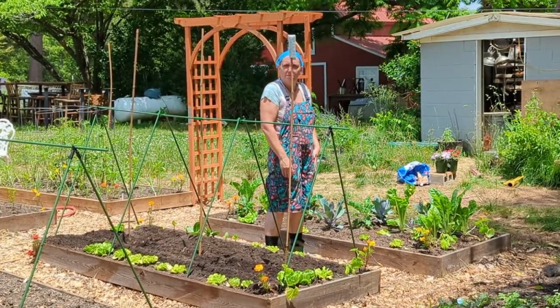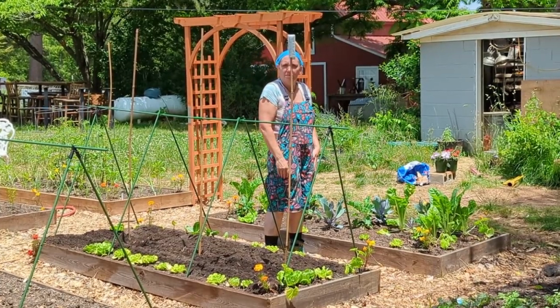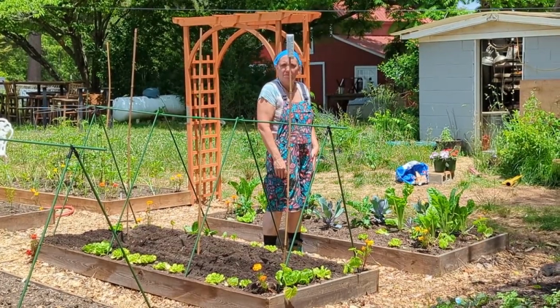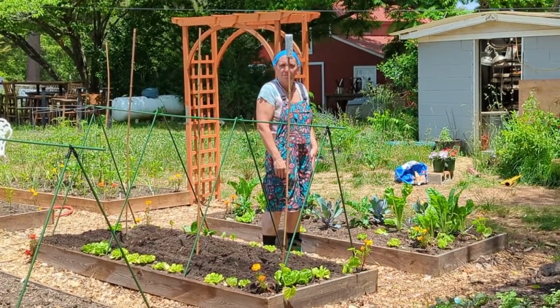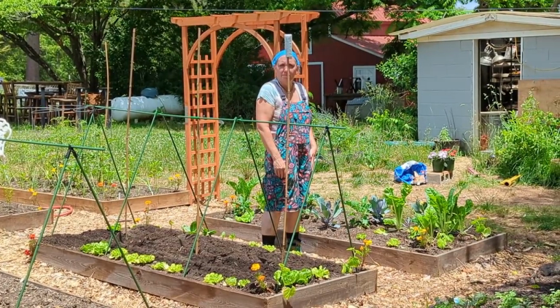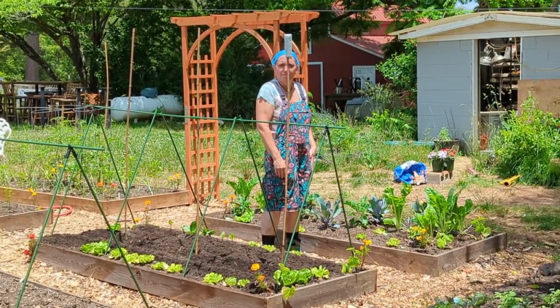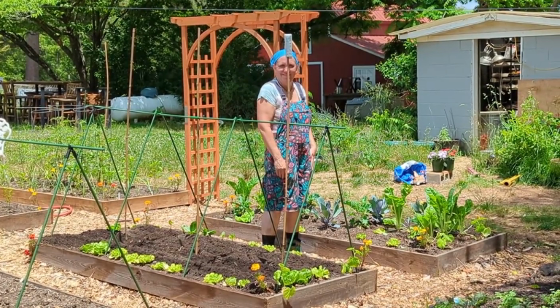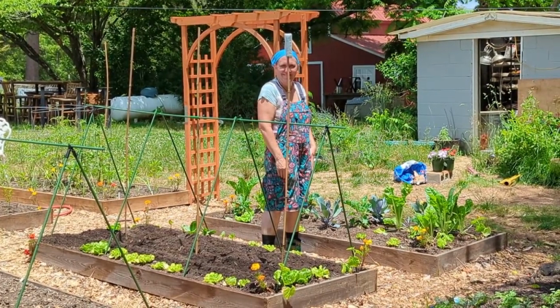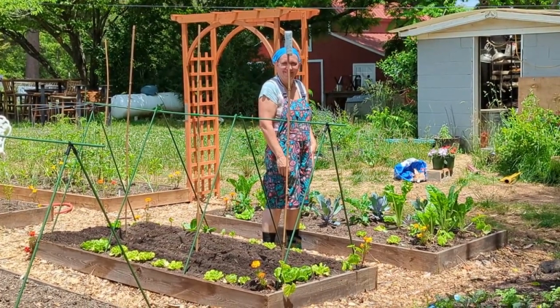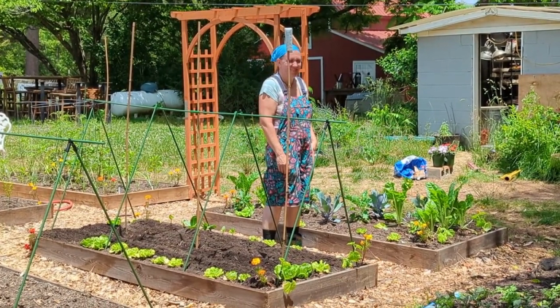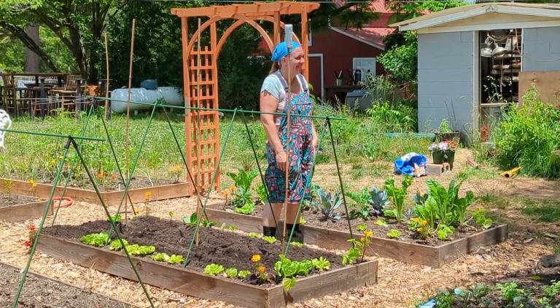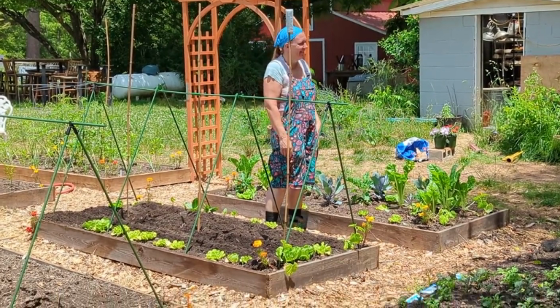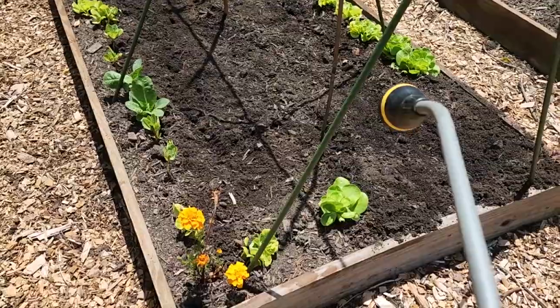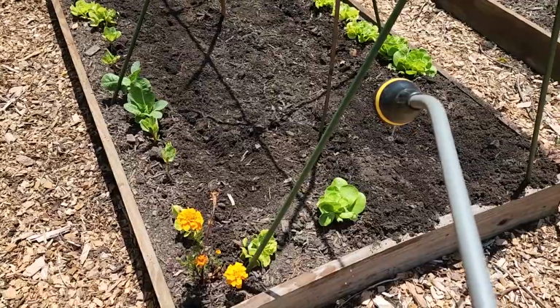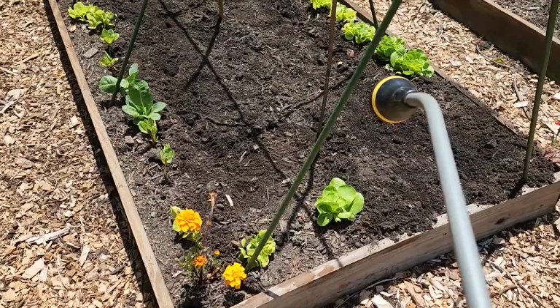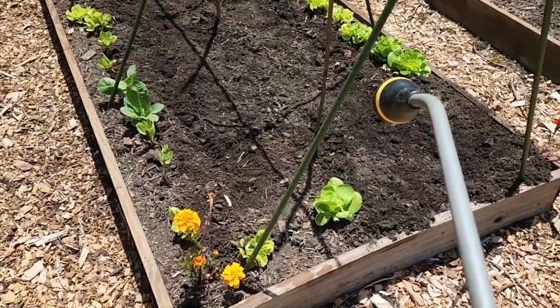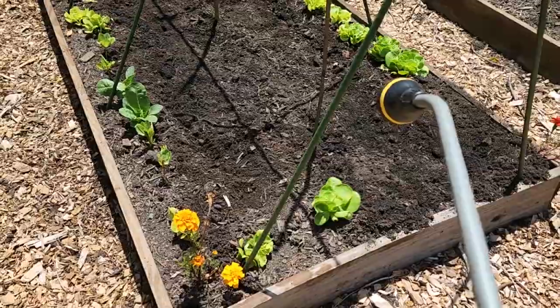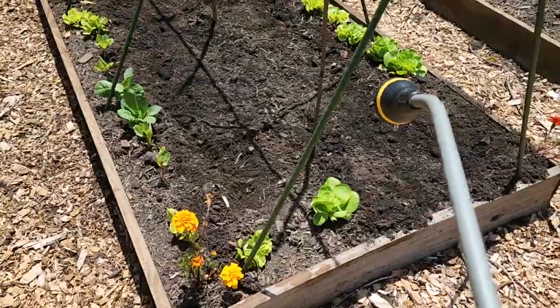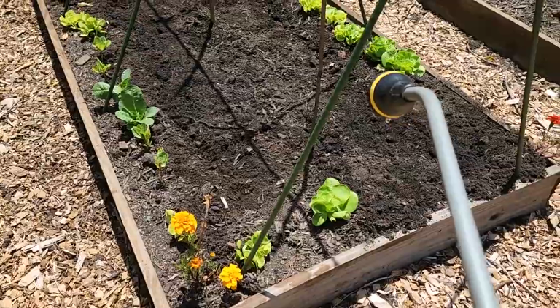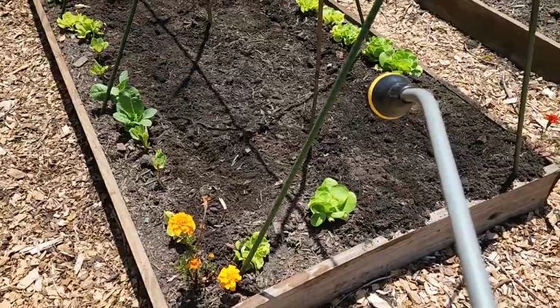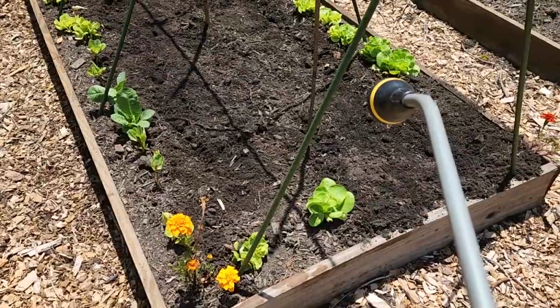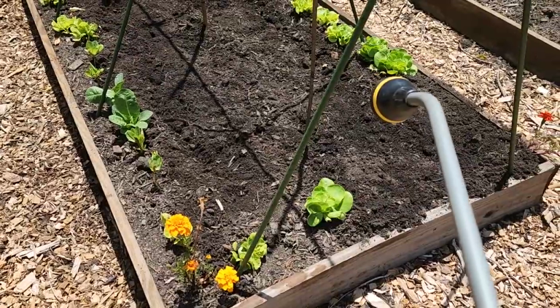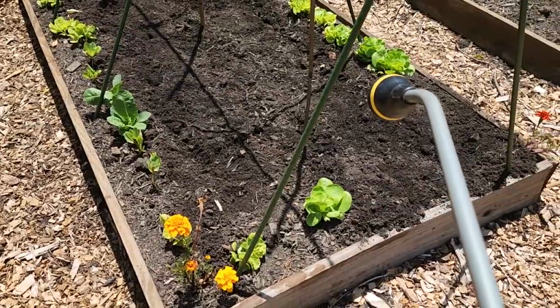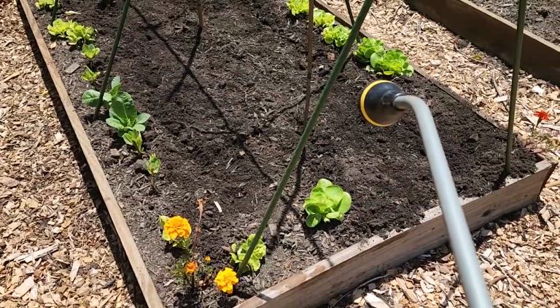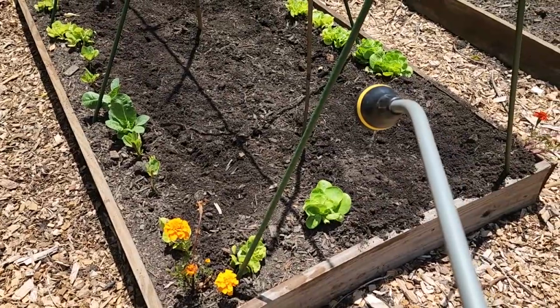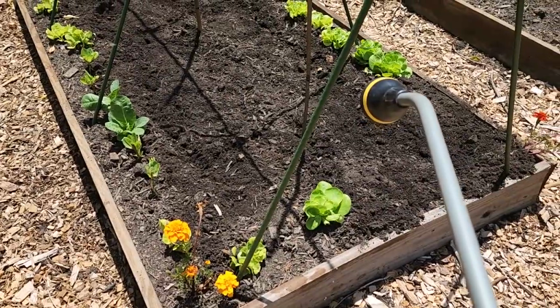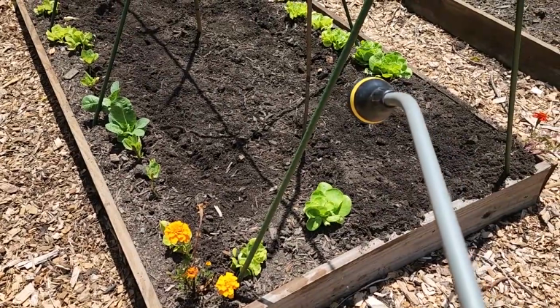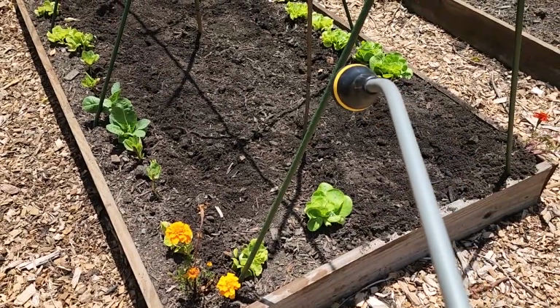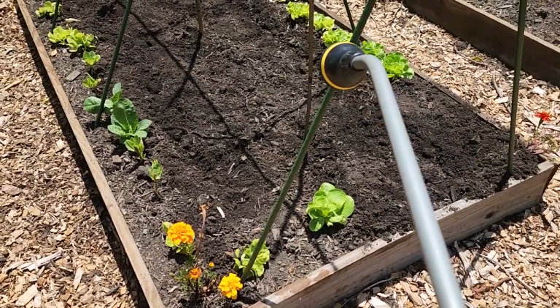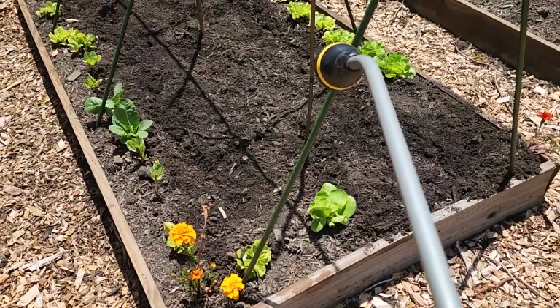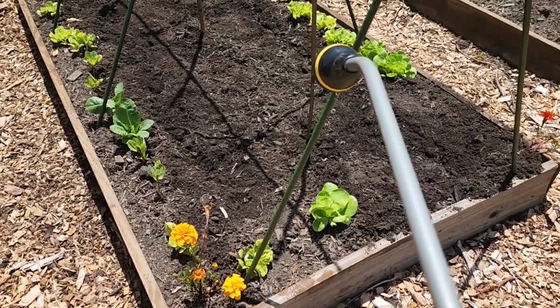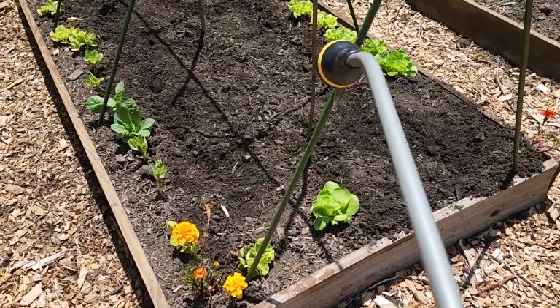Got them good and covered over, and now I'm going to water them in.